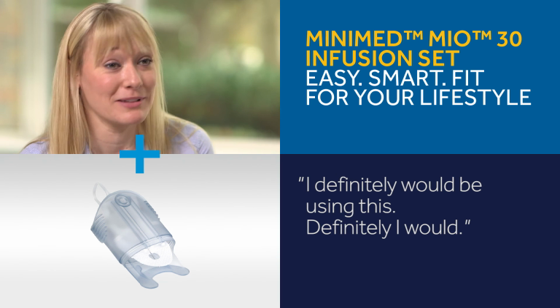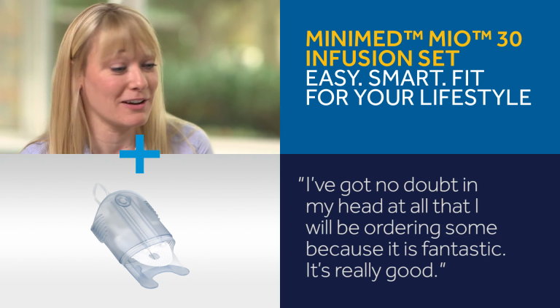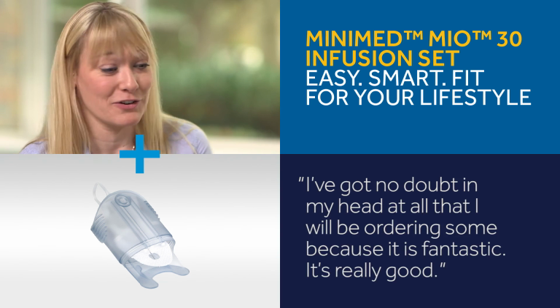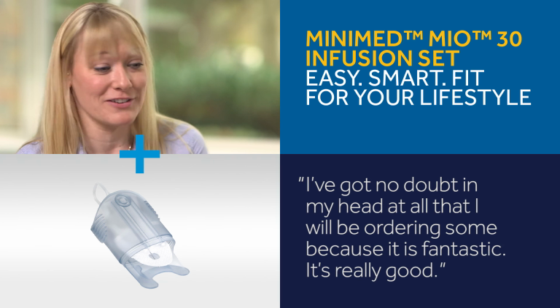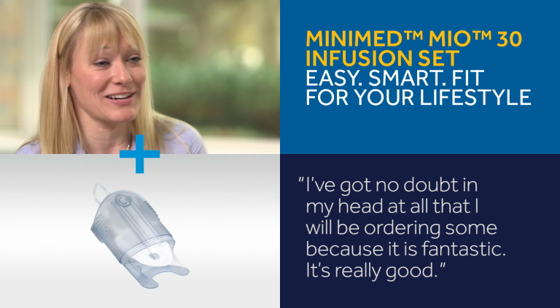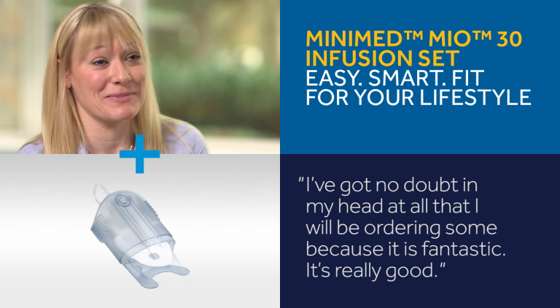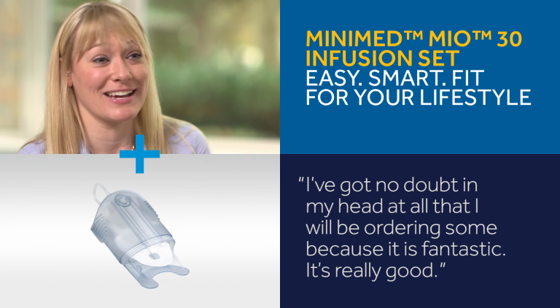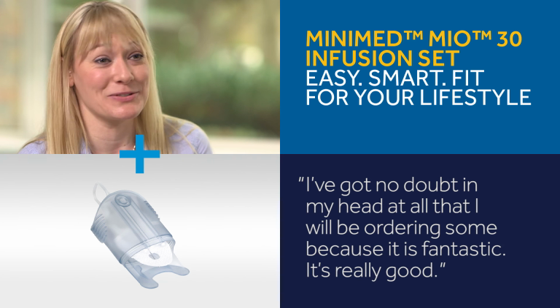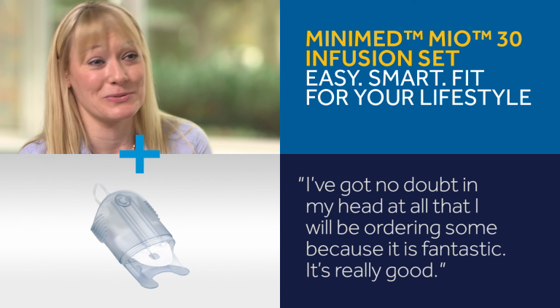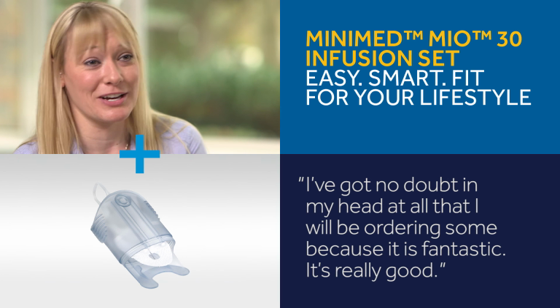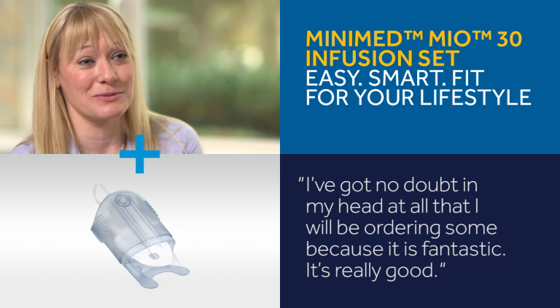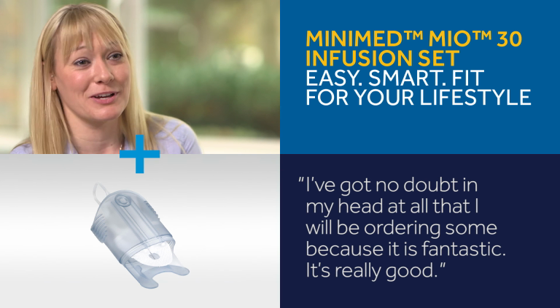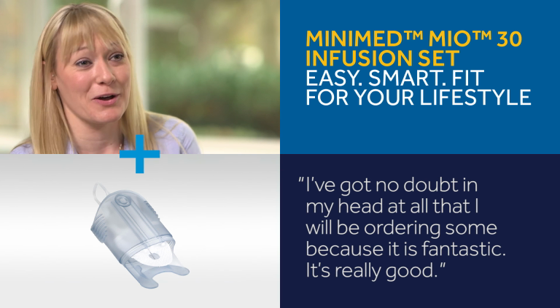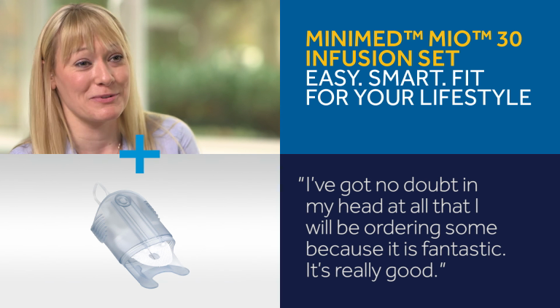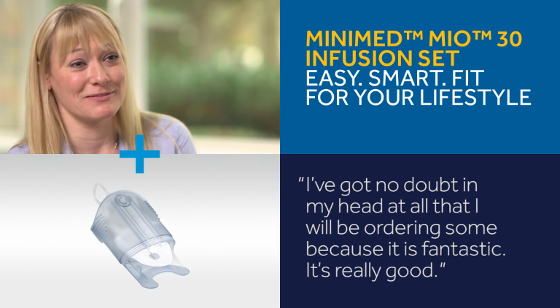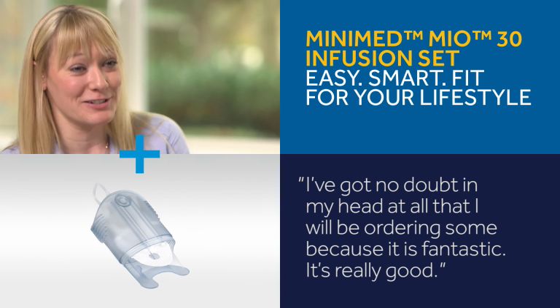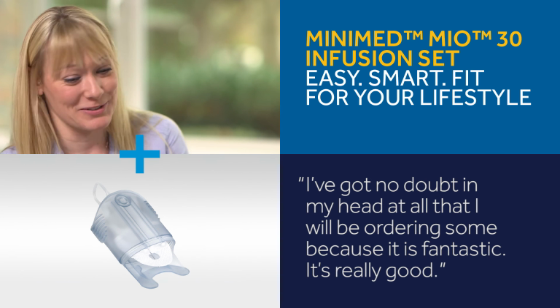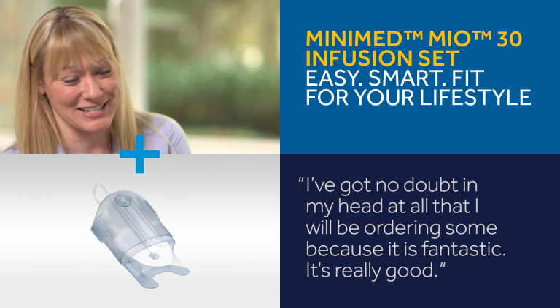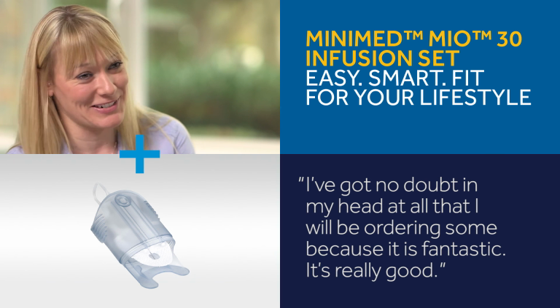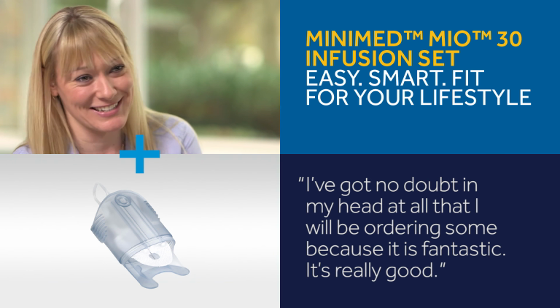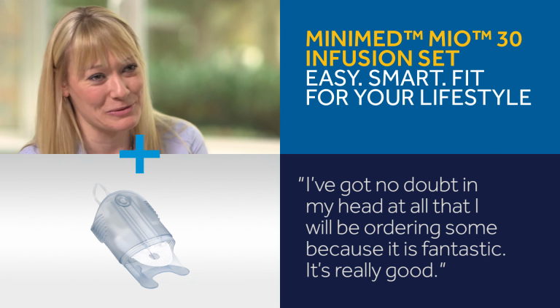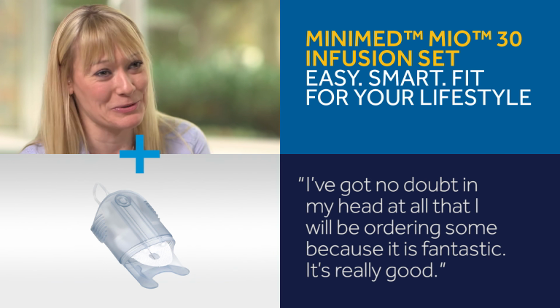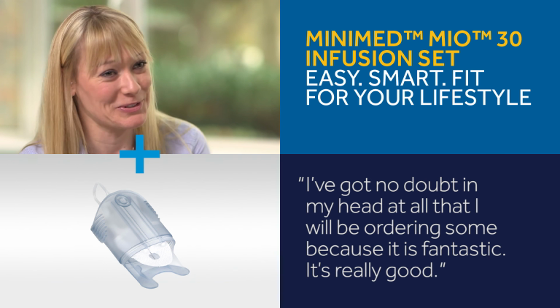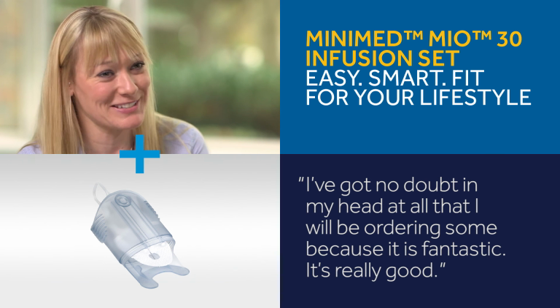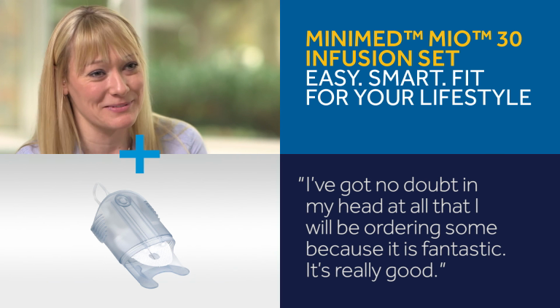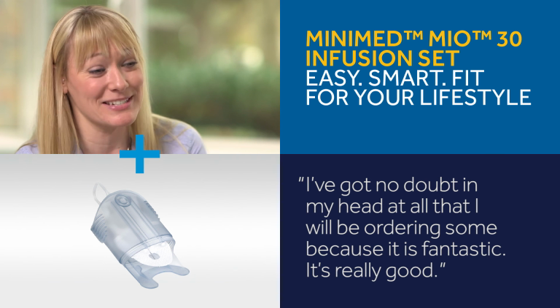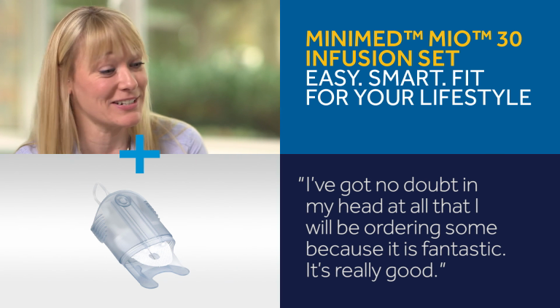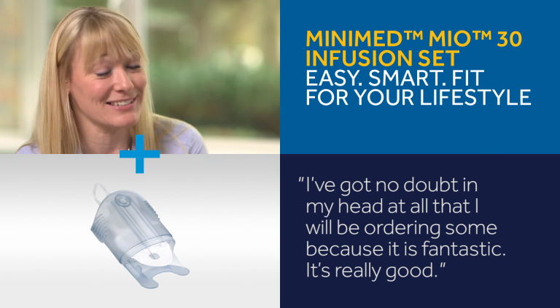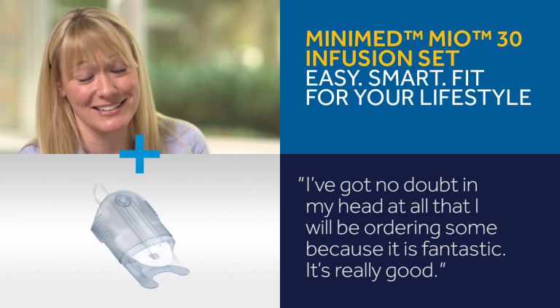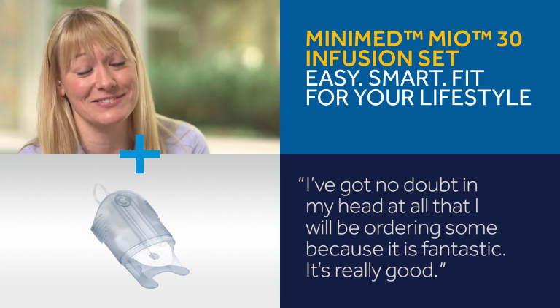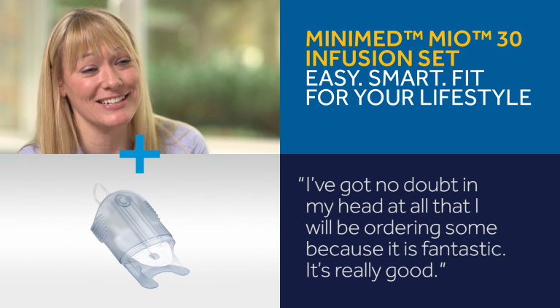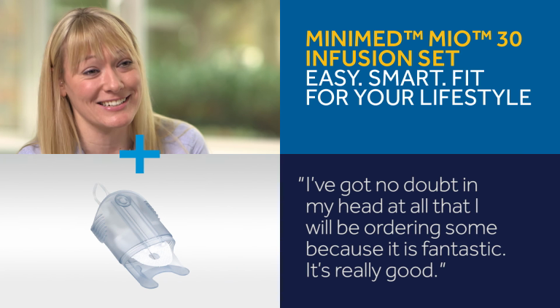I've got no doubt in my head at all that I will go home and as soon as it's released I'll be ordering some, because it's fantastic — really good.